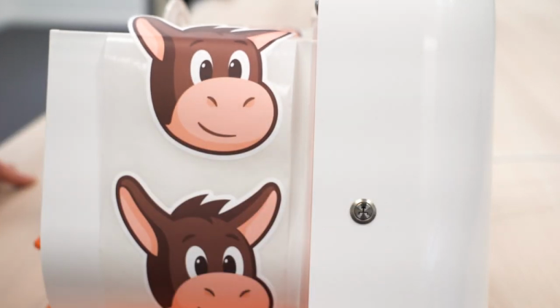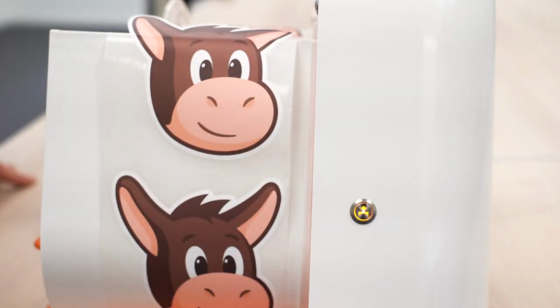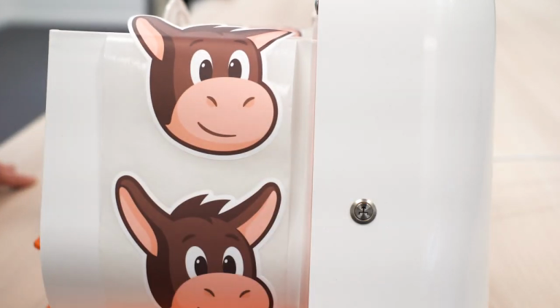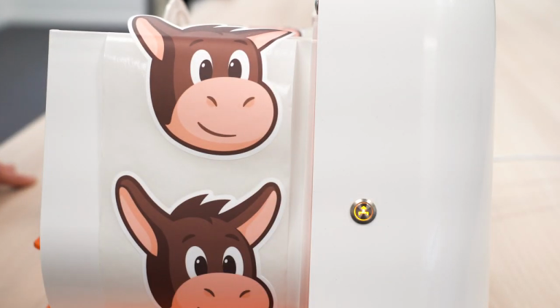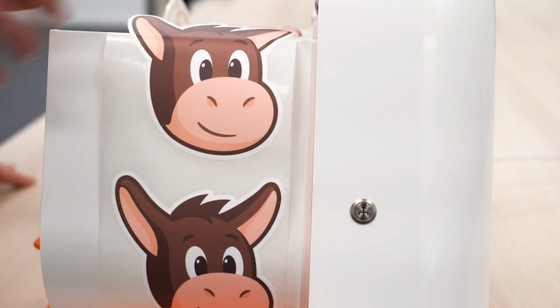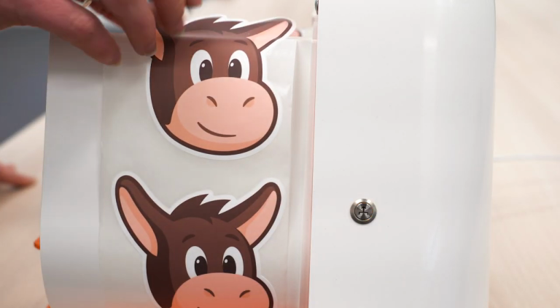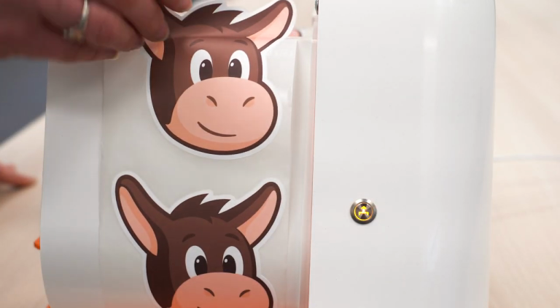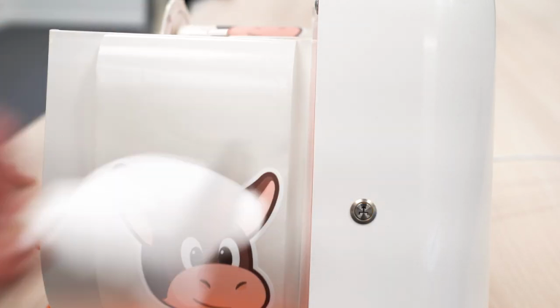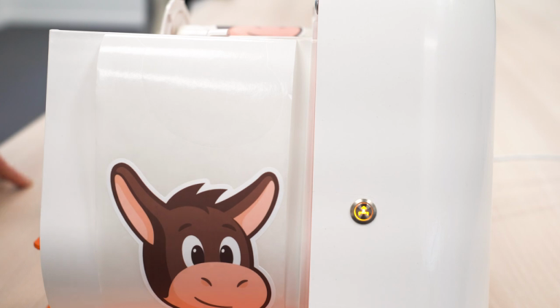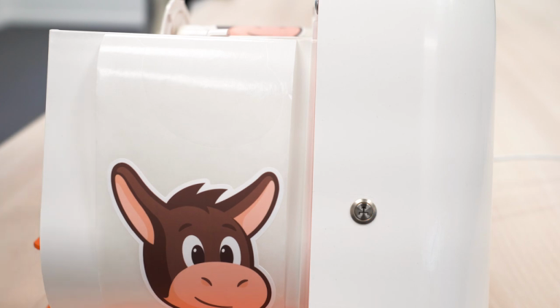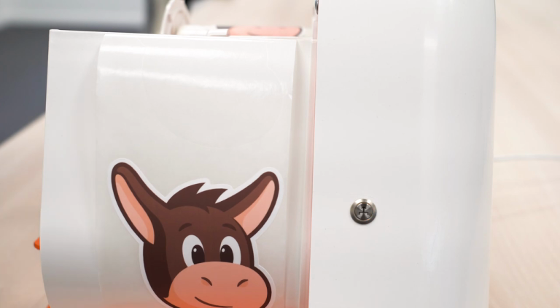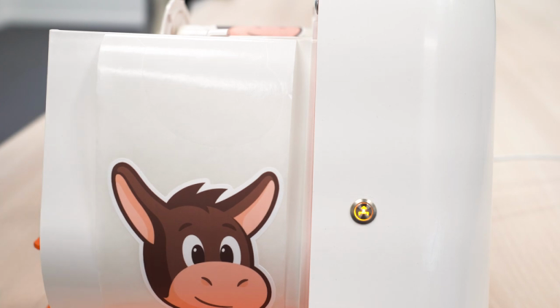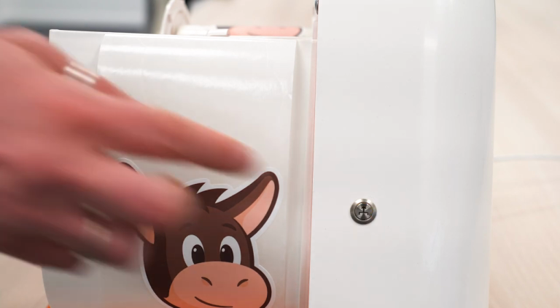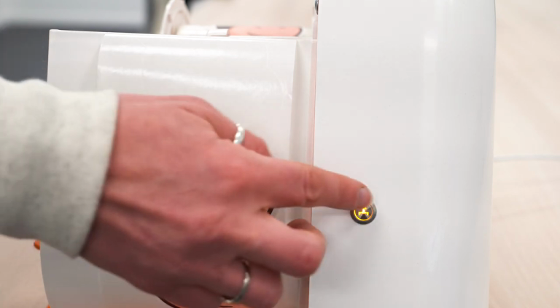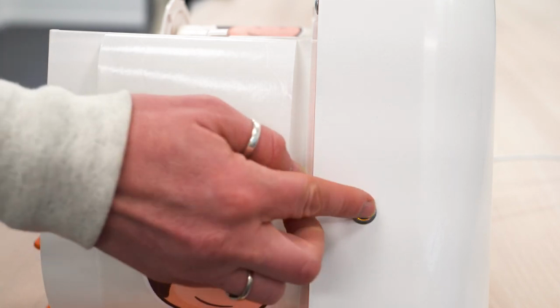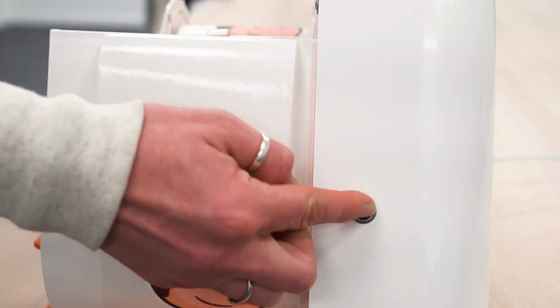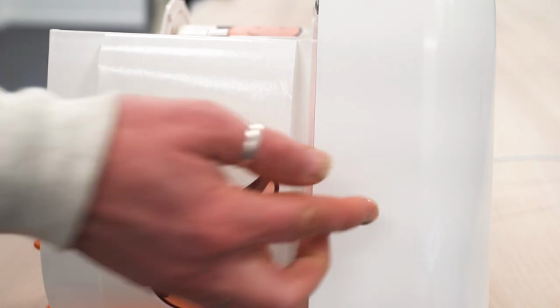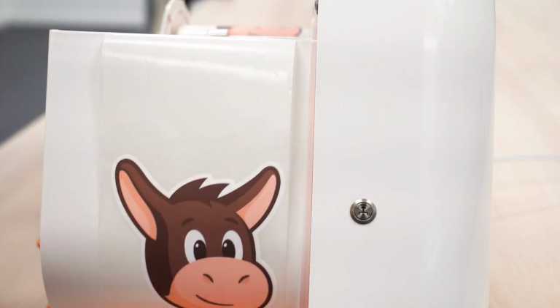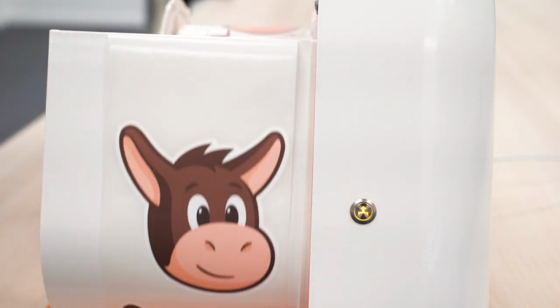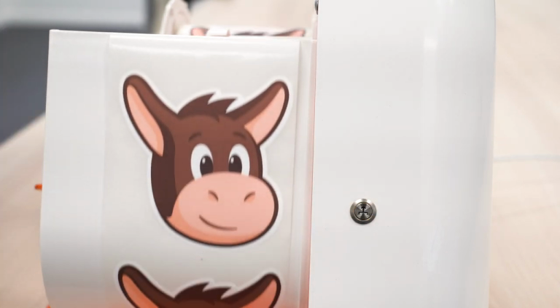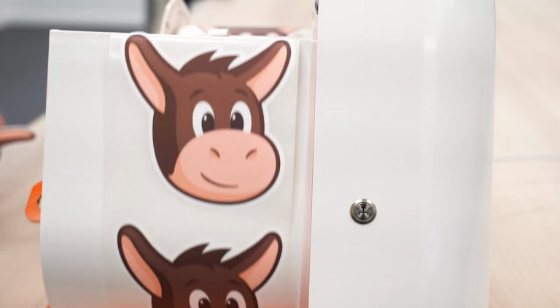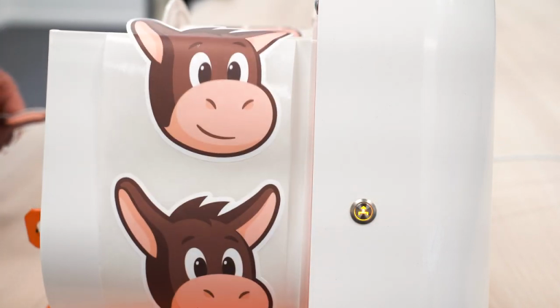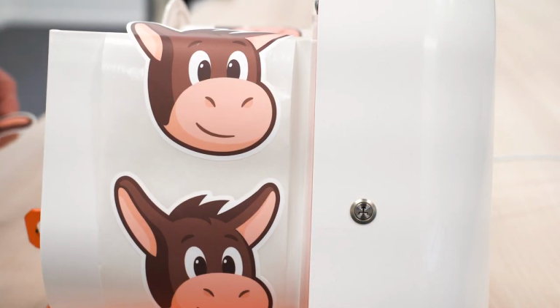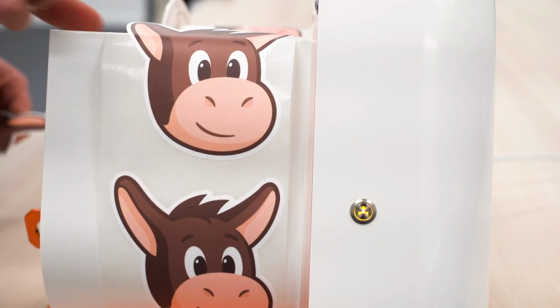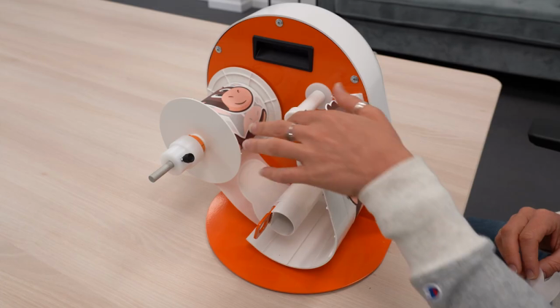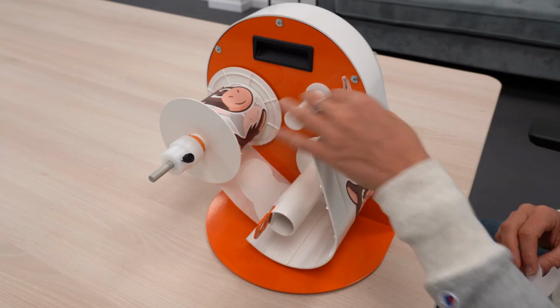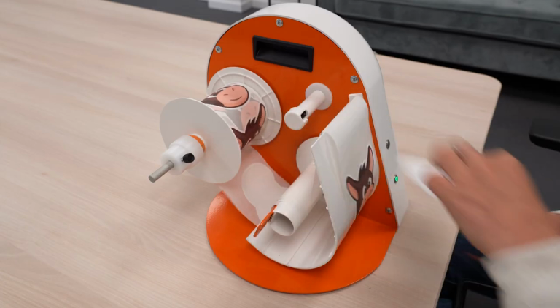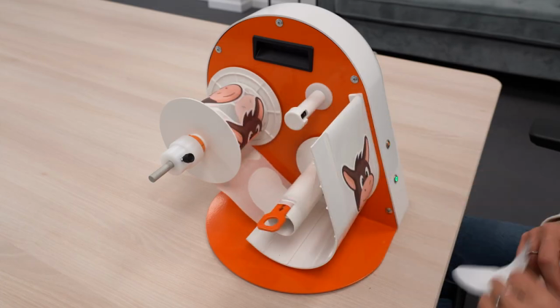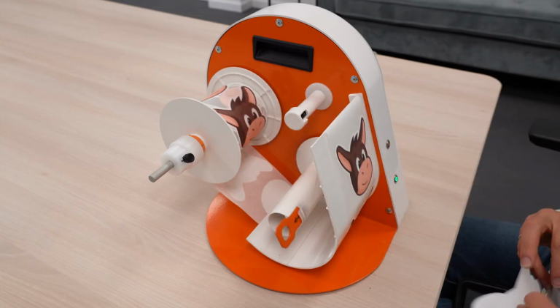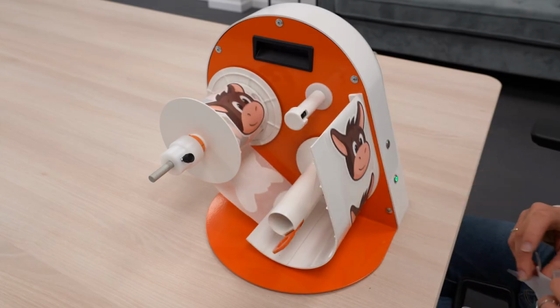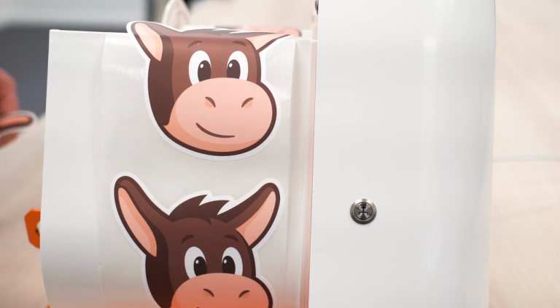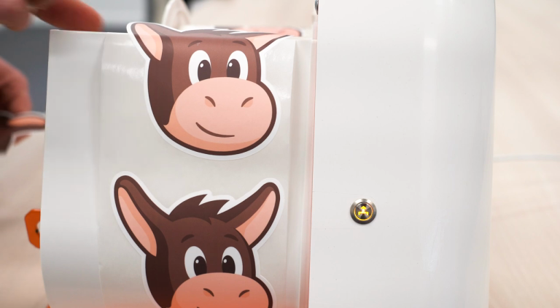Then, peel a label. Press the feed button one more time to engage the auto-feed feature. Now, labels will feed automatically when peeled.